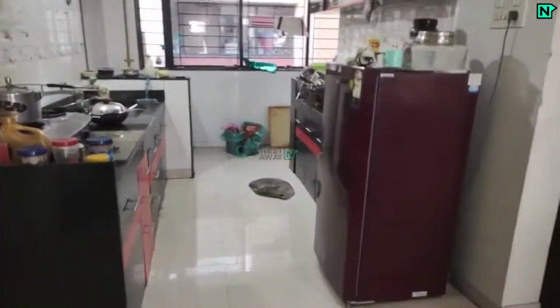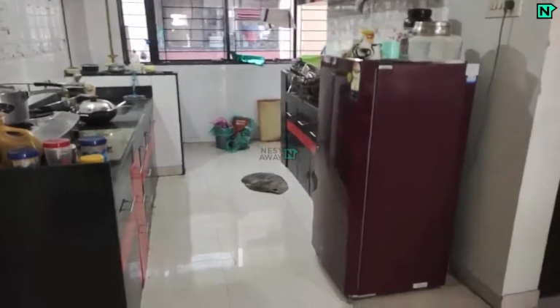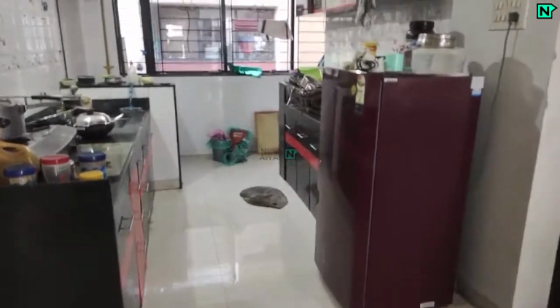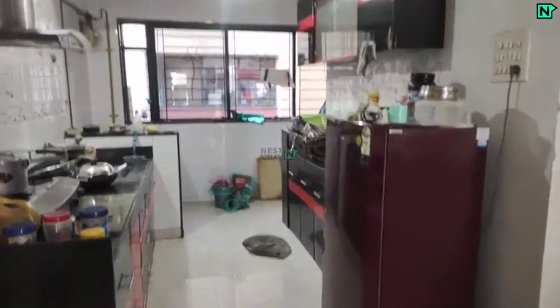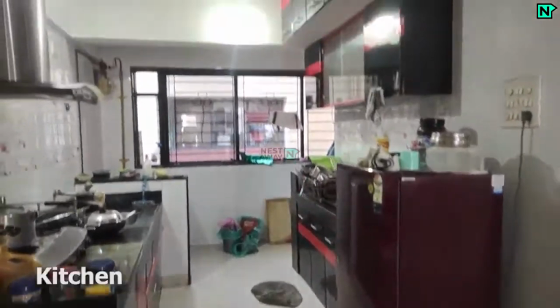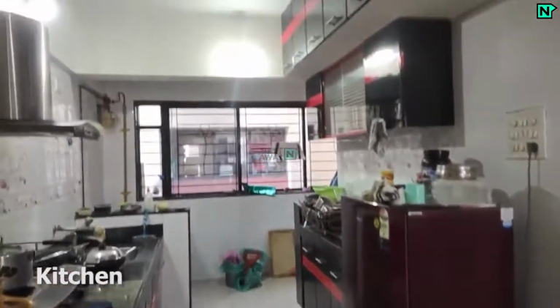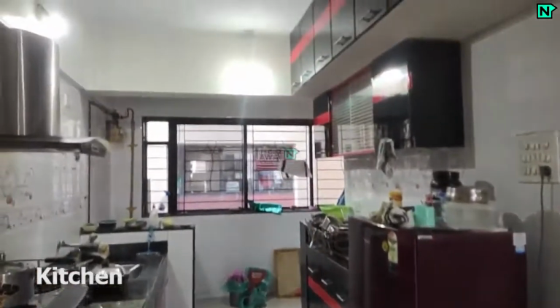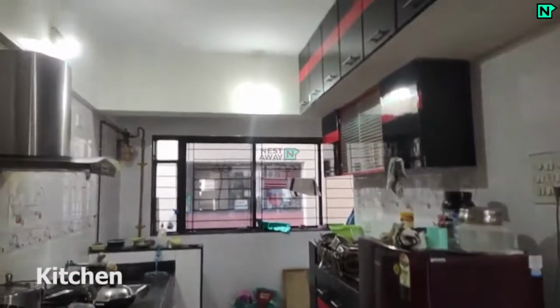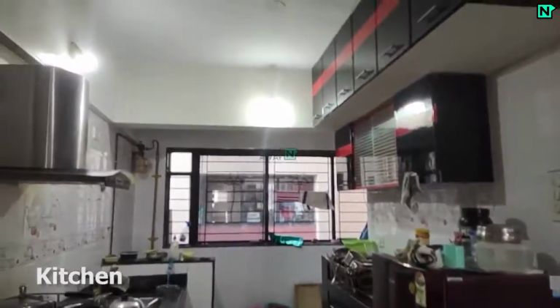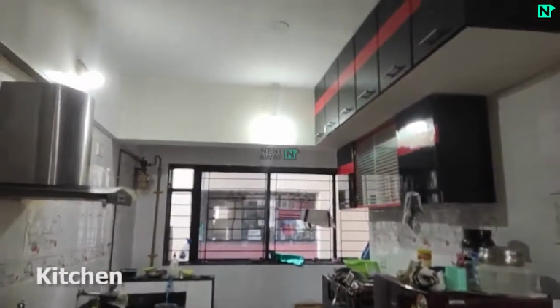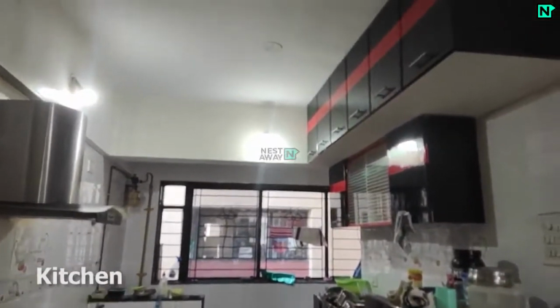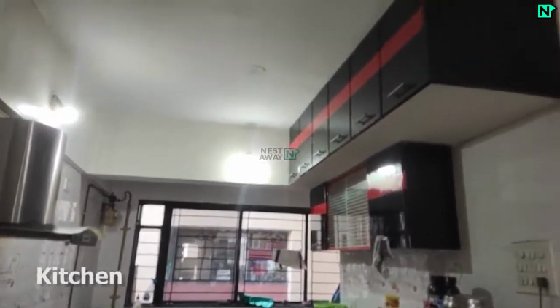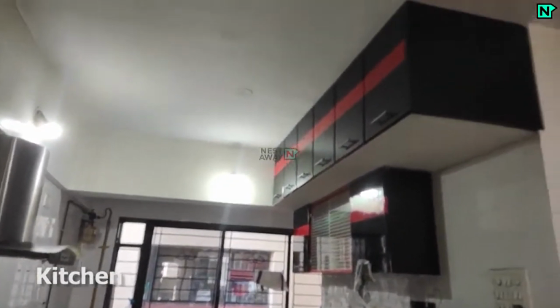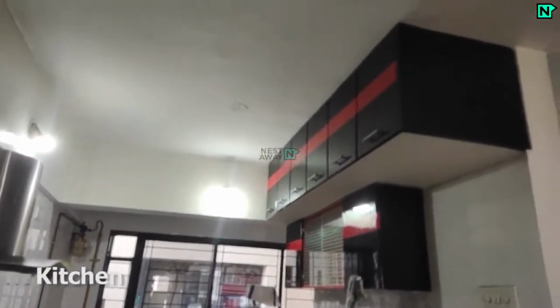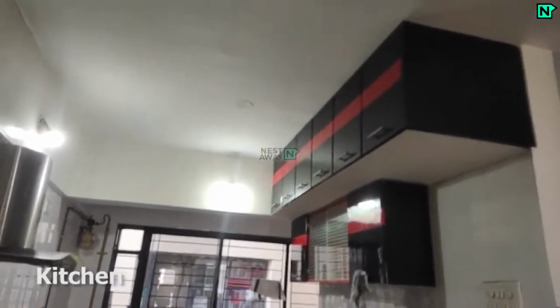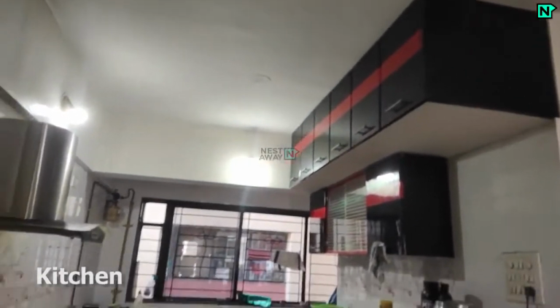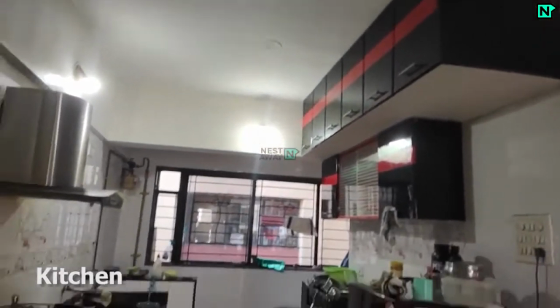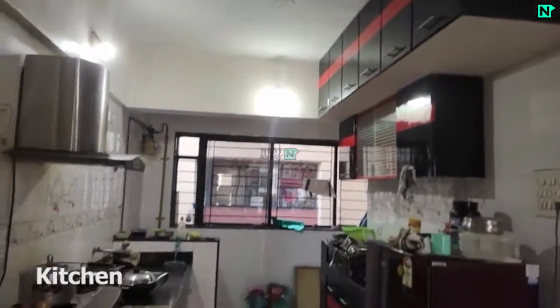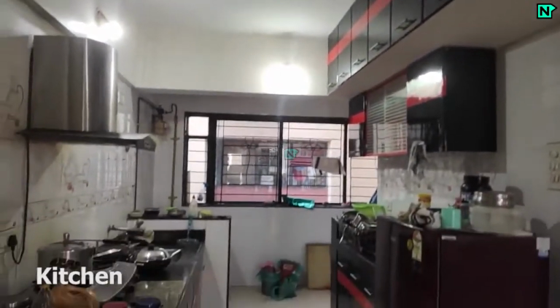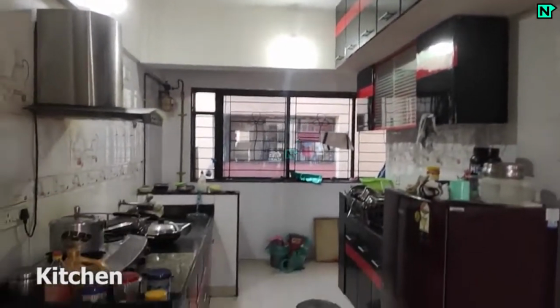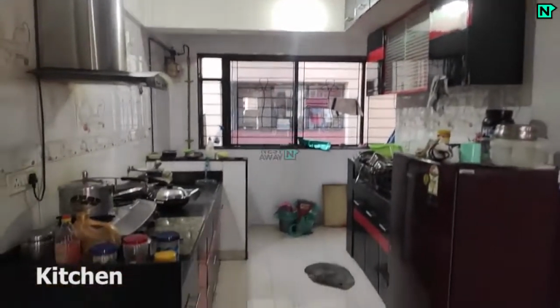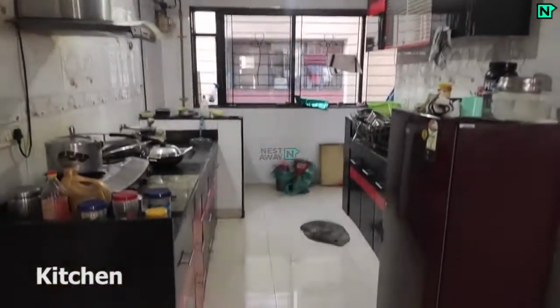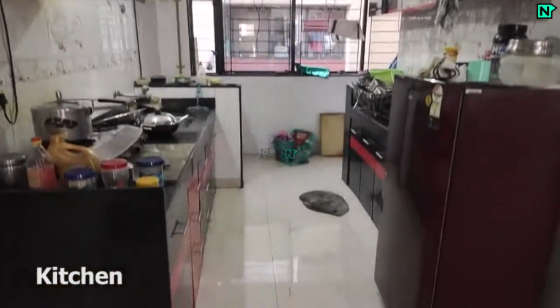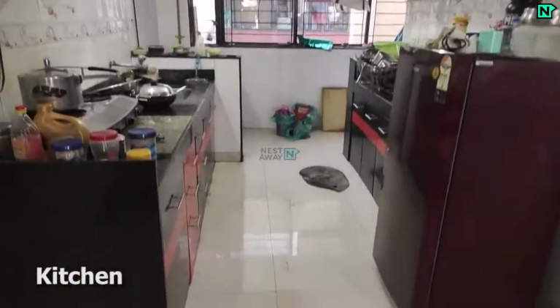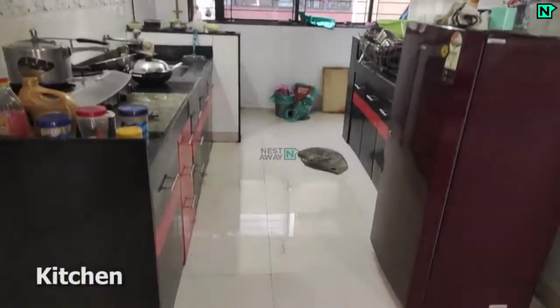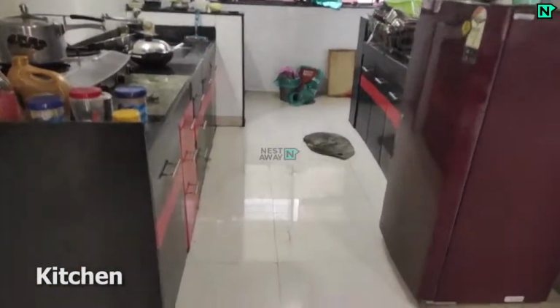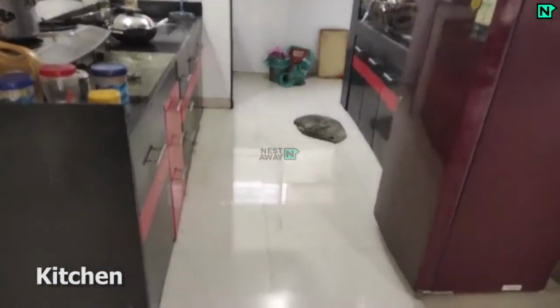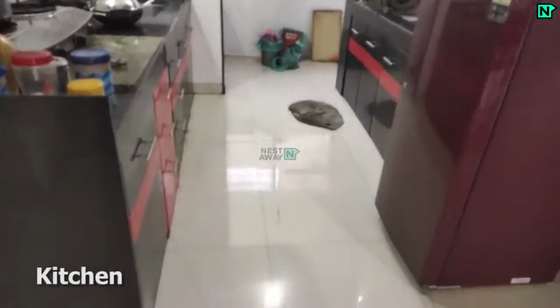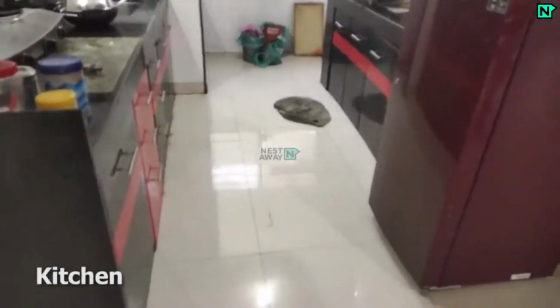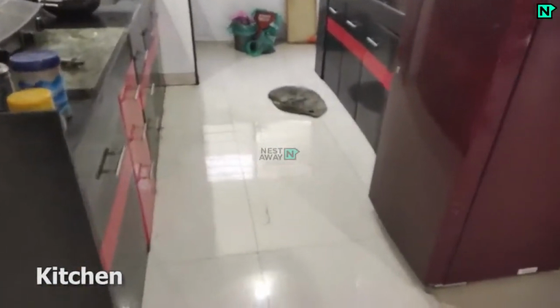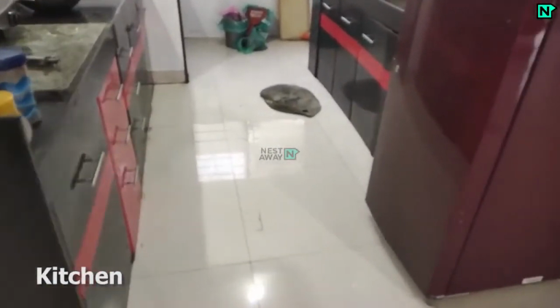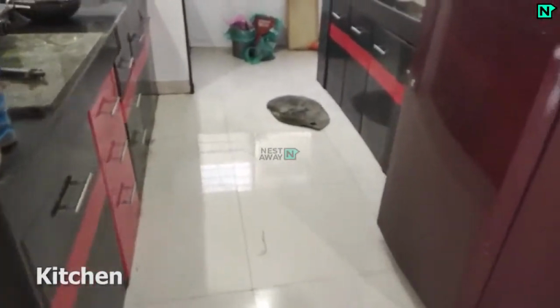This is the modern kitchen. Refrigerator available.